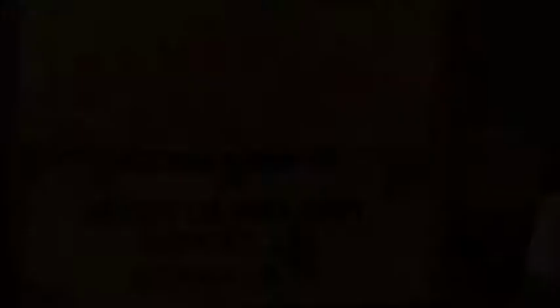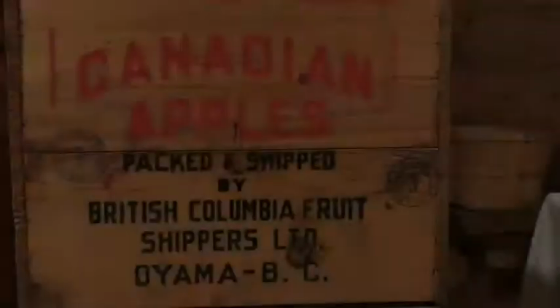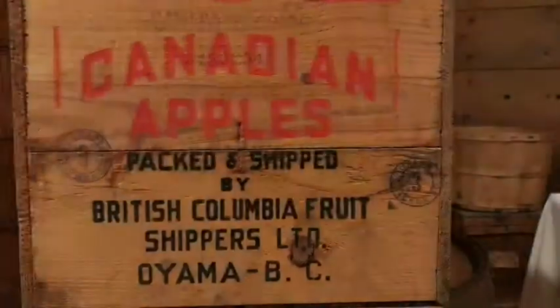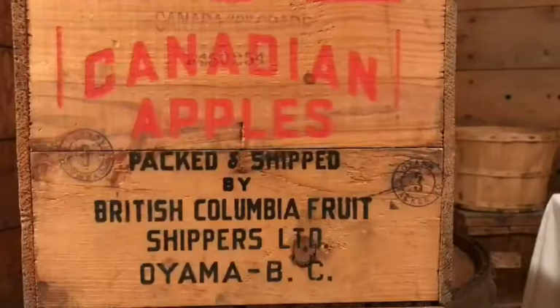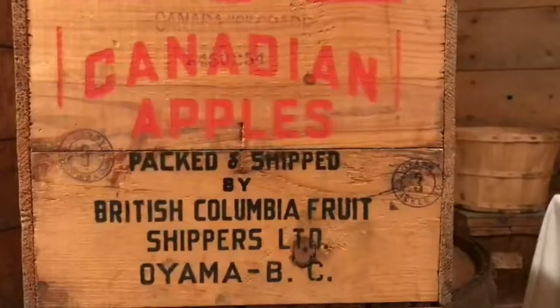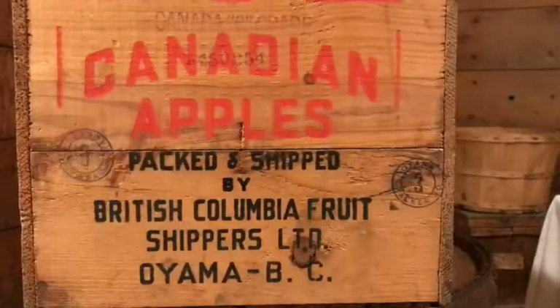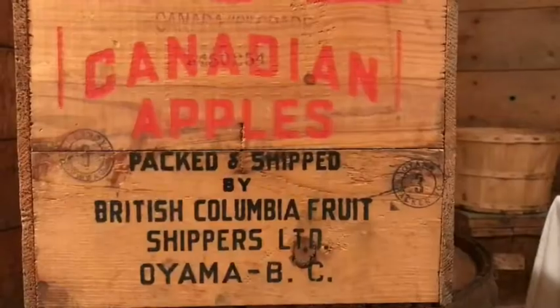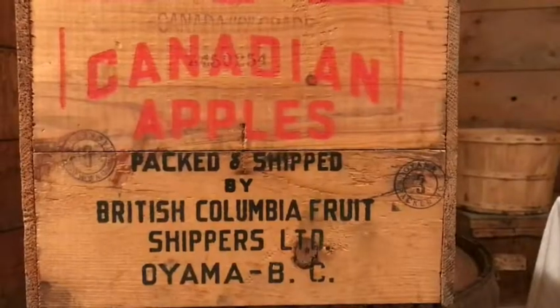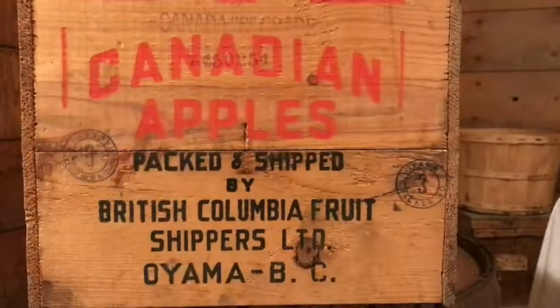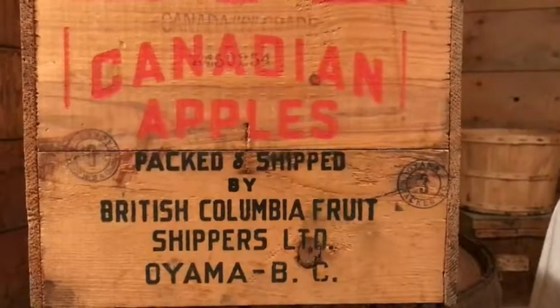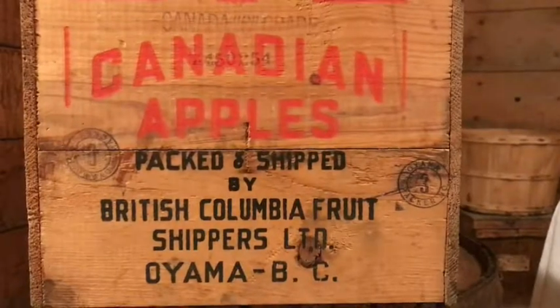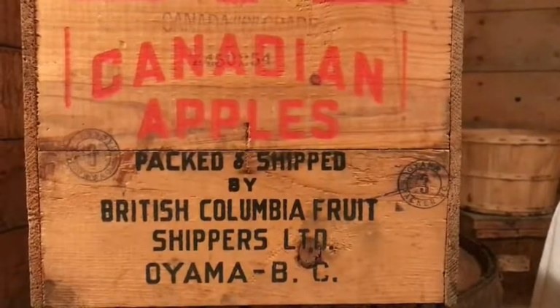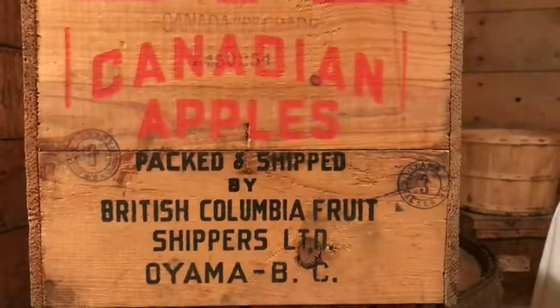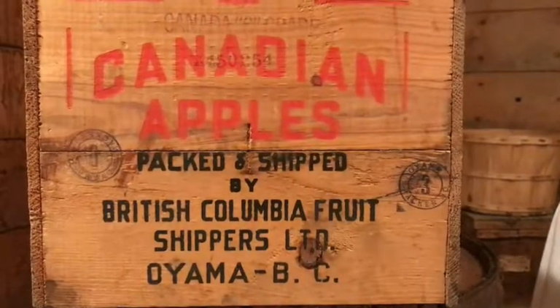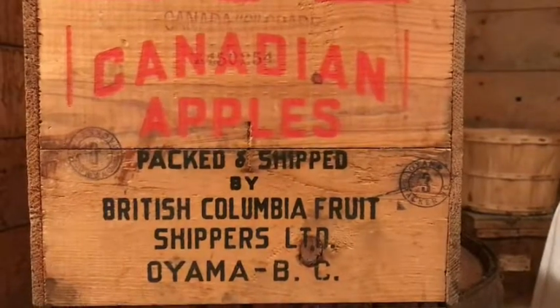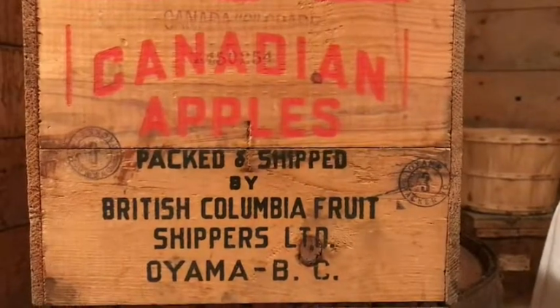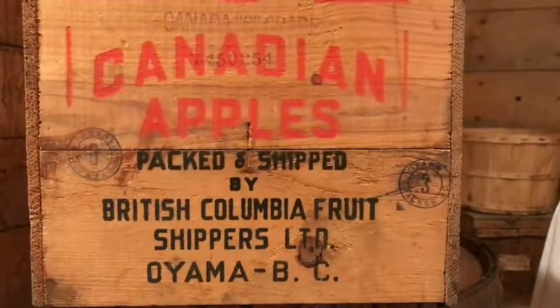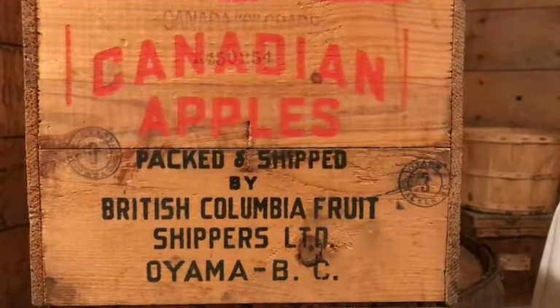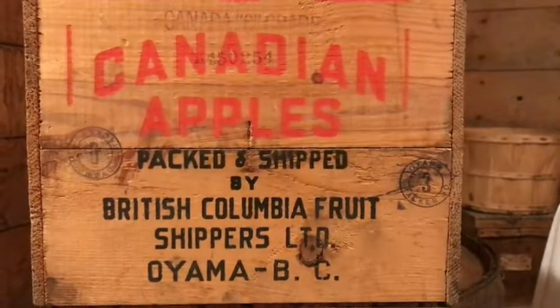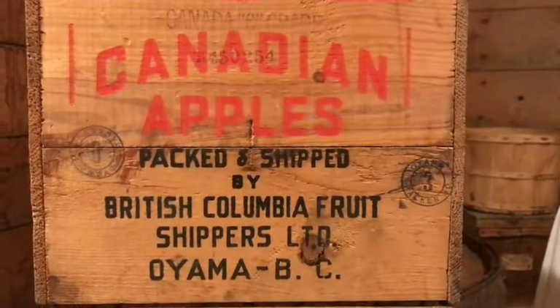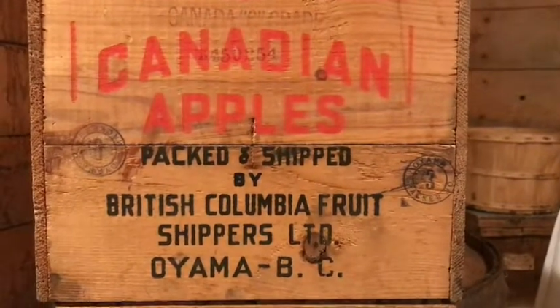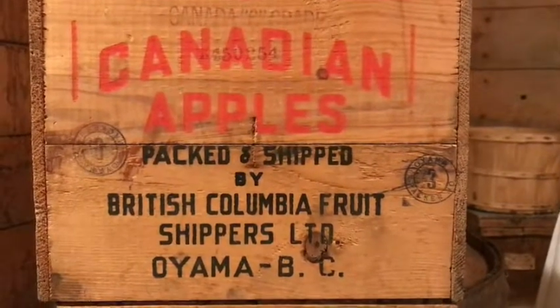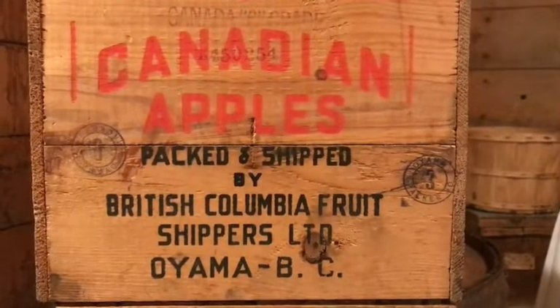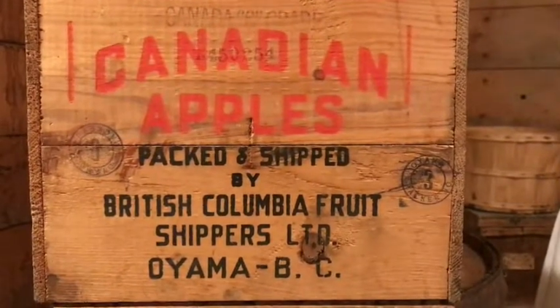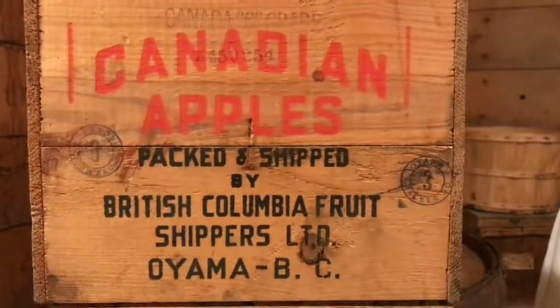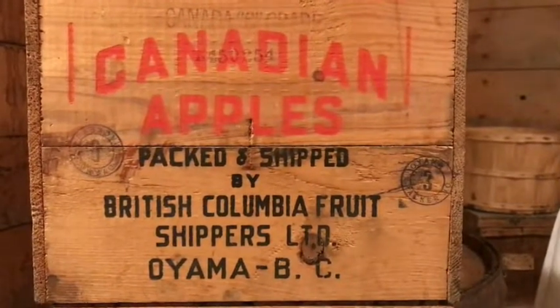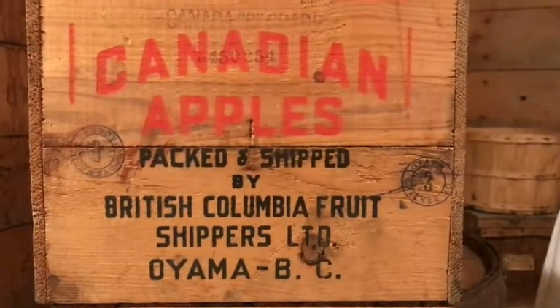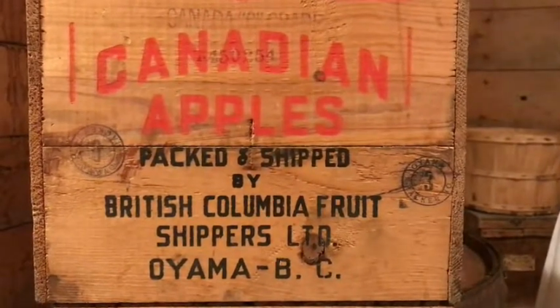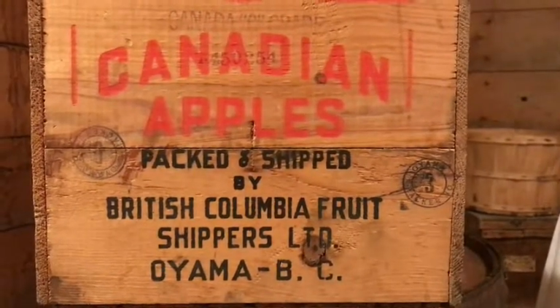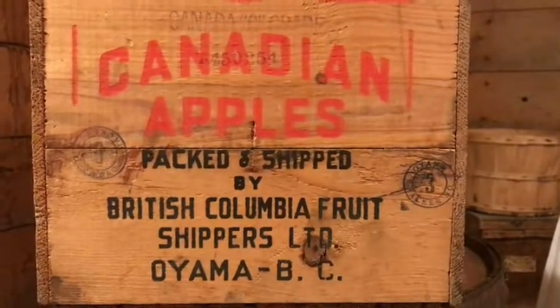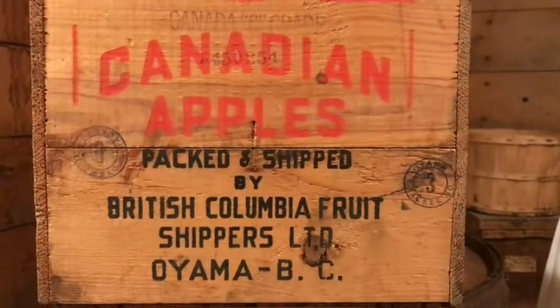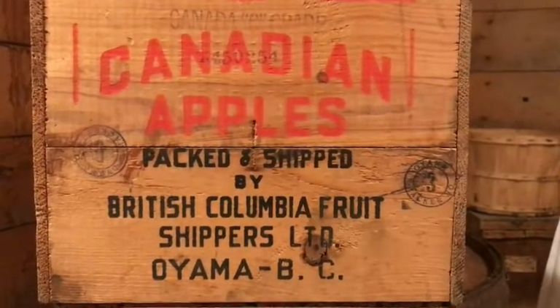Good morning from the Grist Mill. Another day, another project here at work.